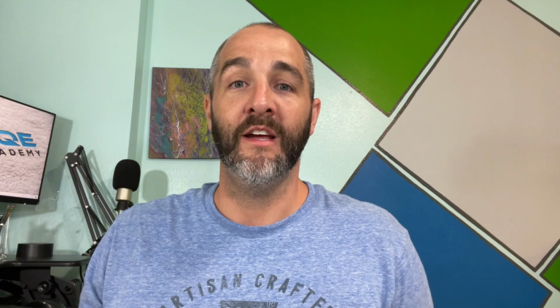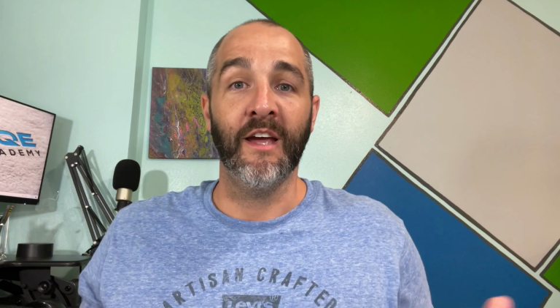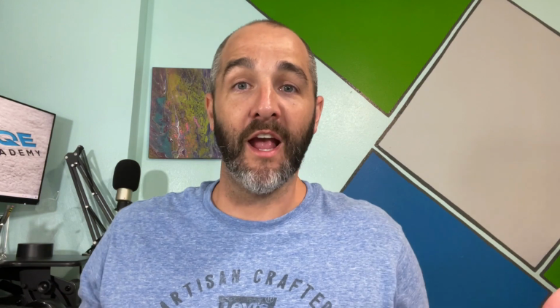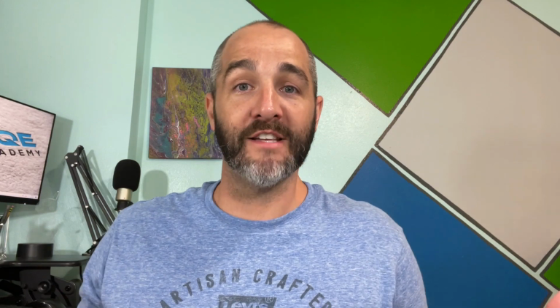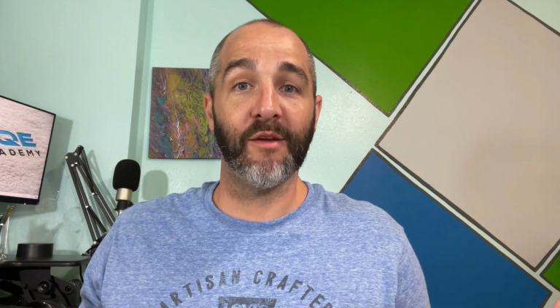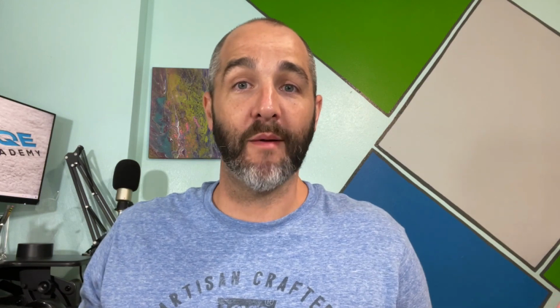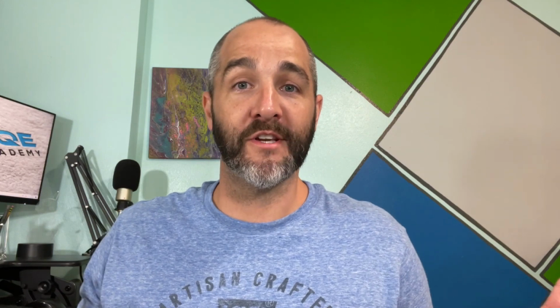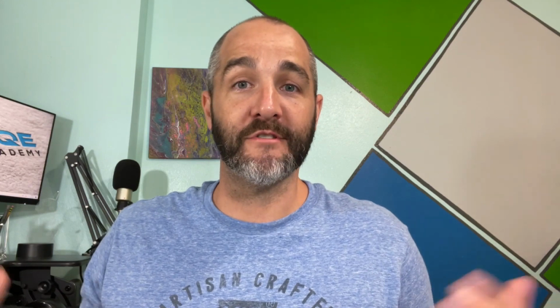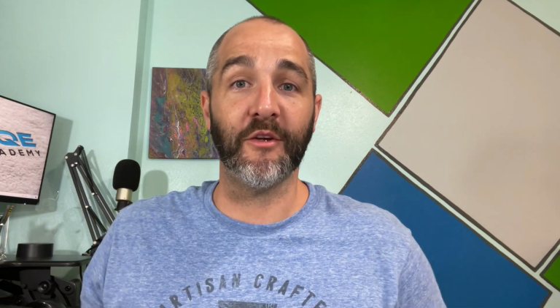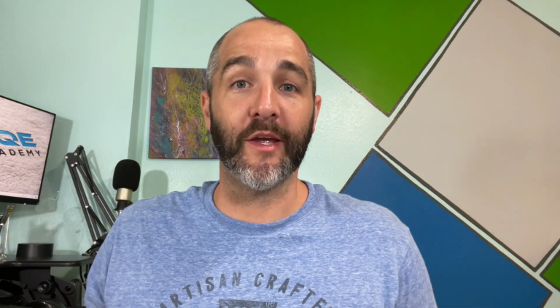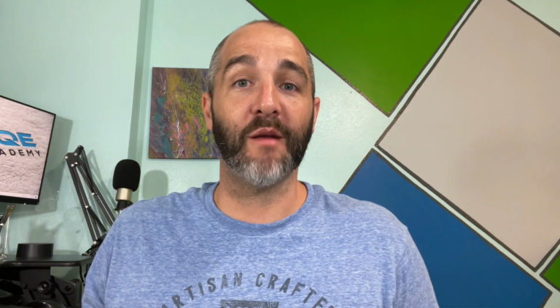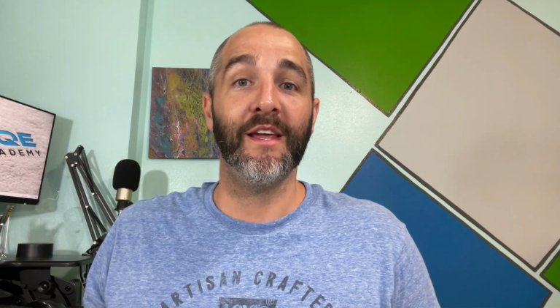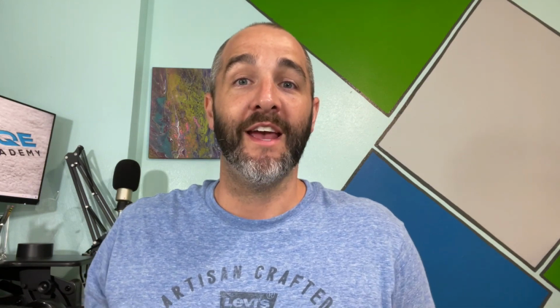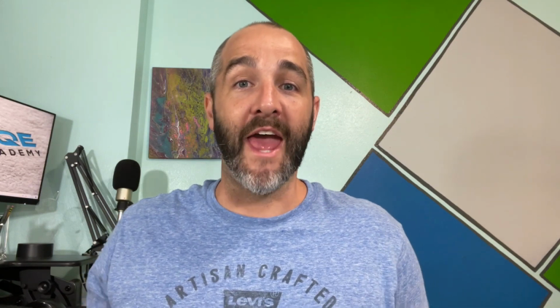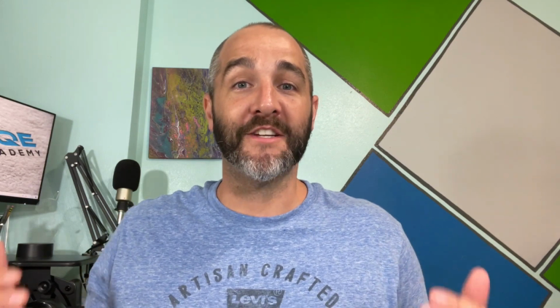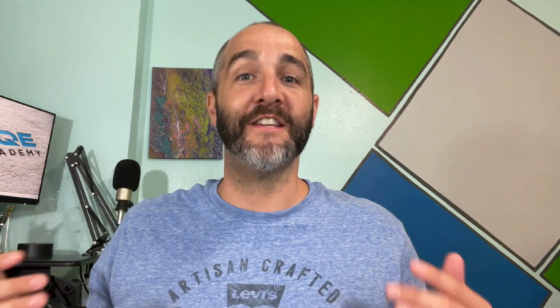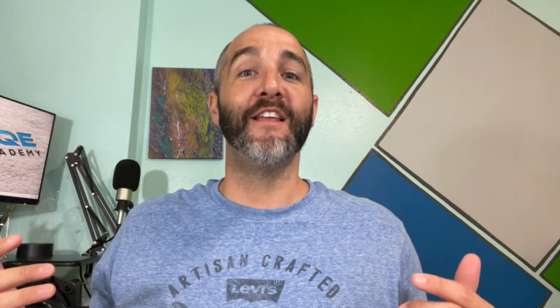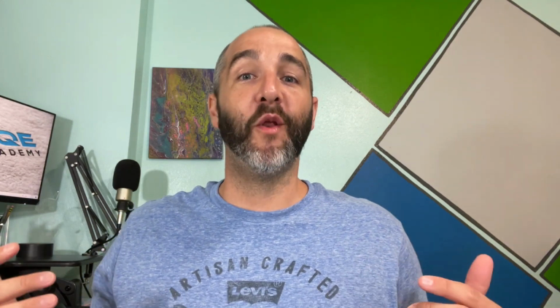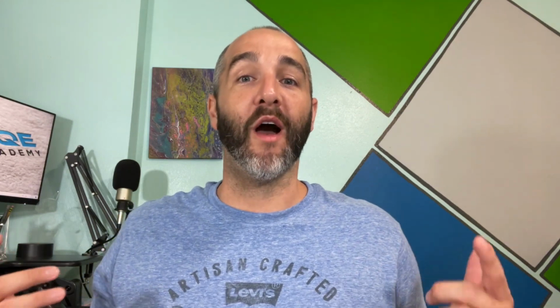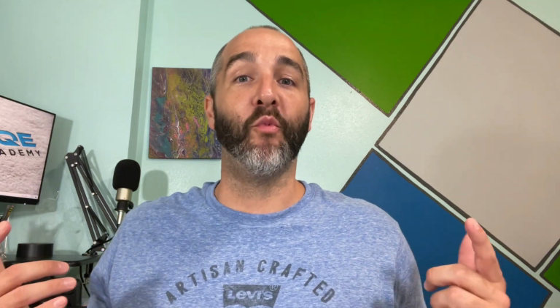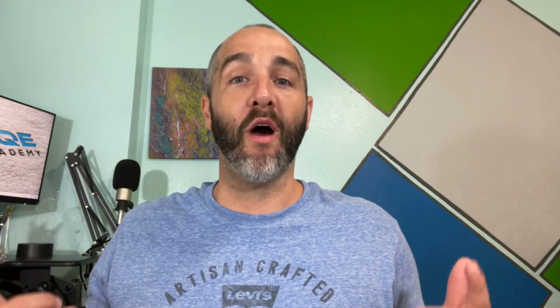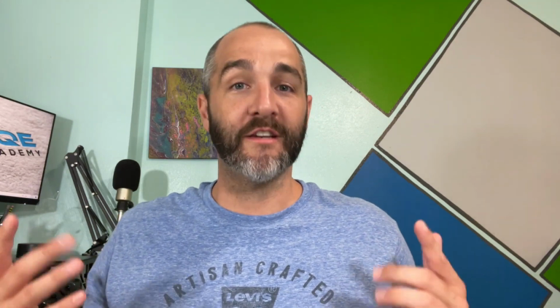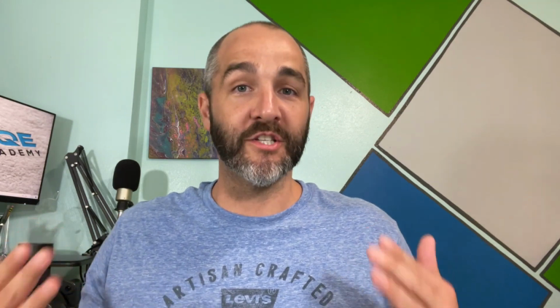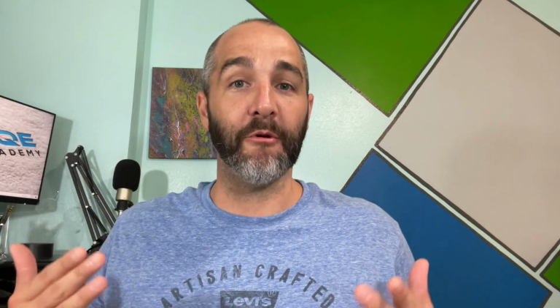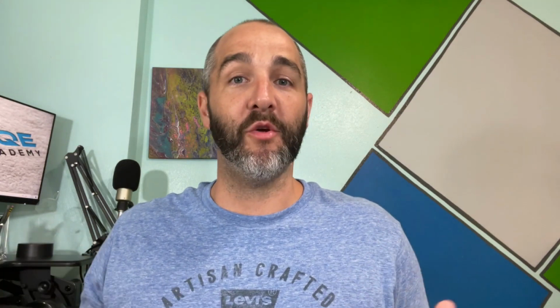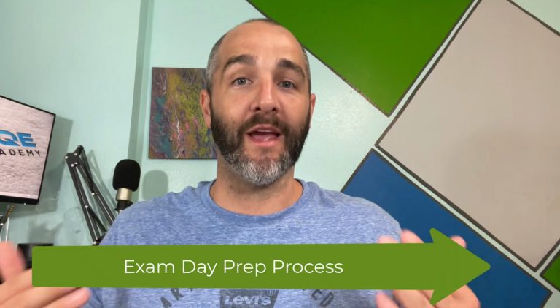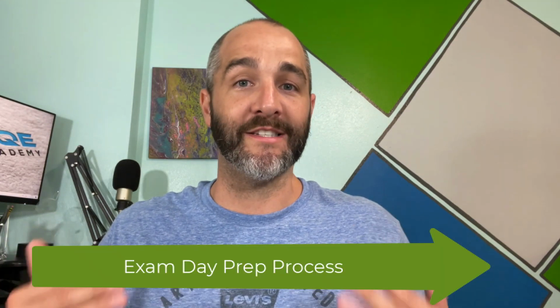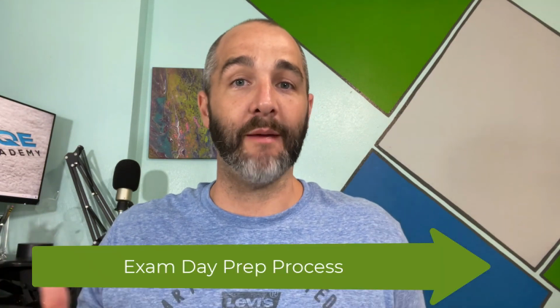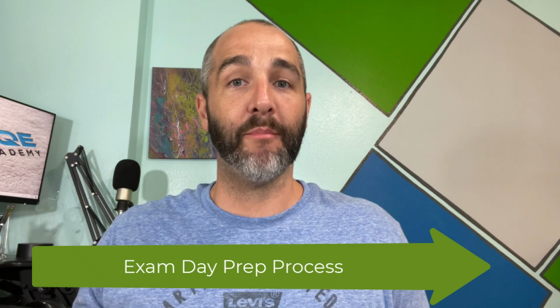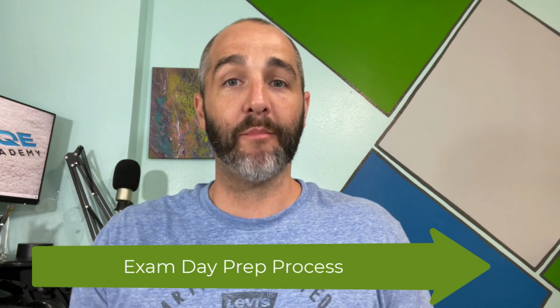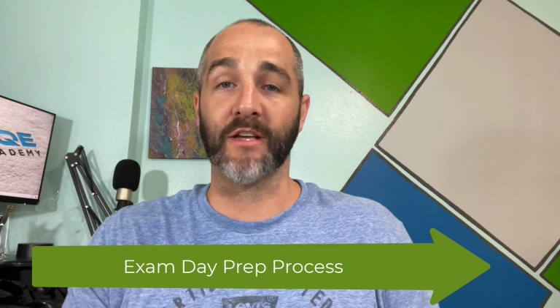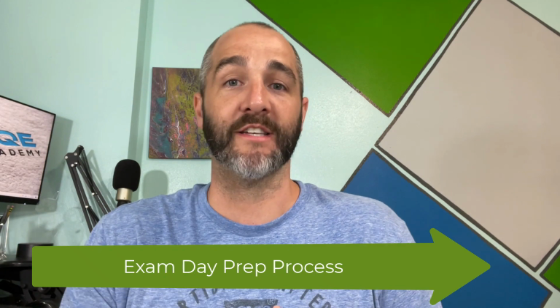Hey guys, Andy Robertson here at CQE Academy, and in today's video I wanted to share with you my exam day prep process.